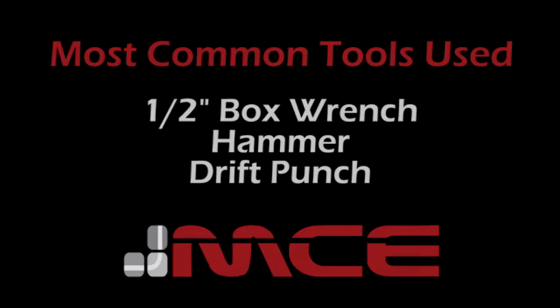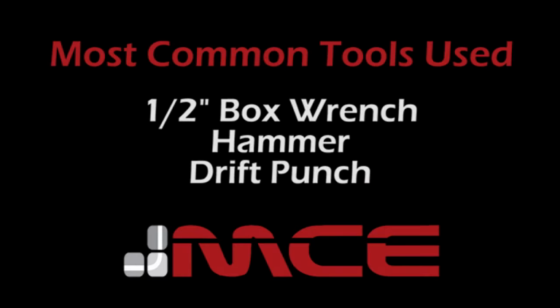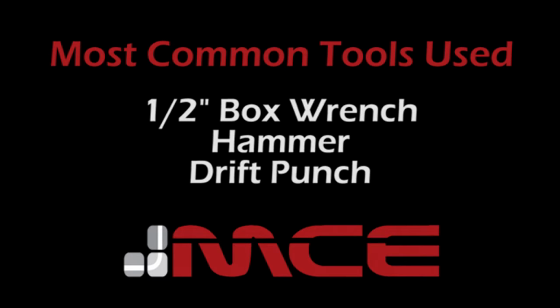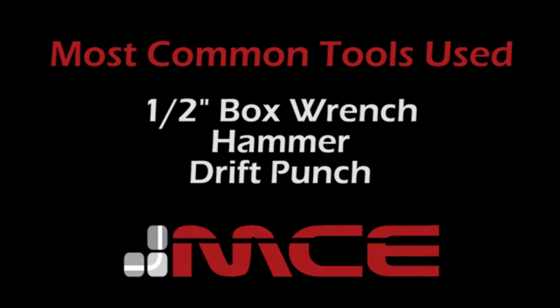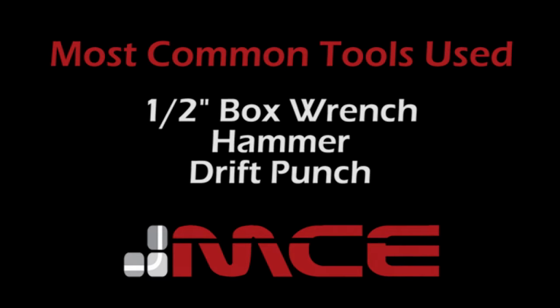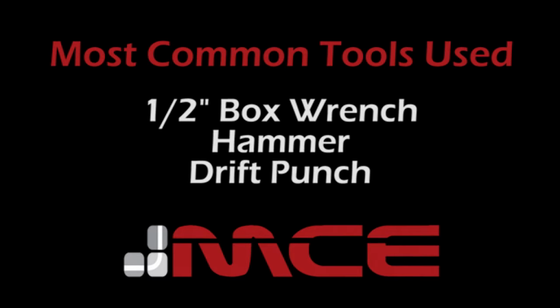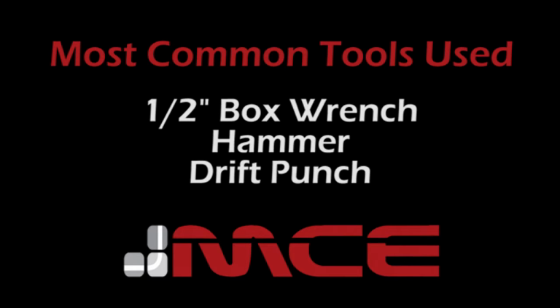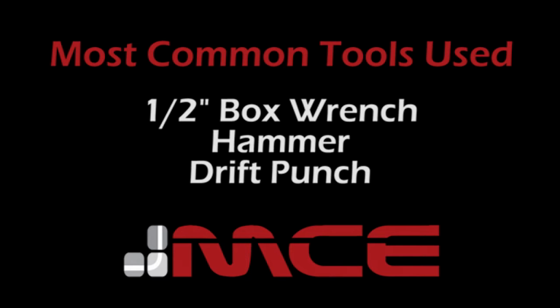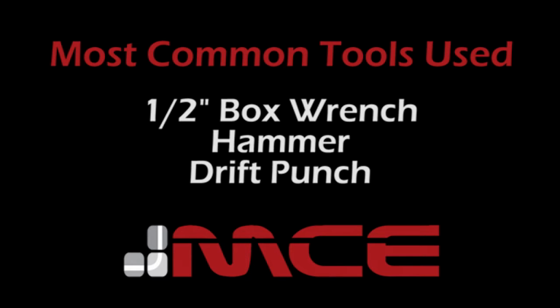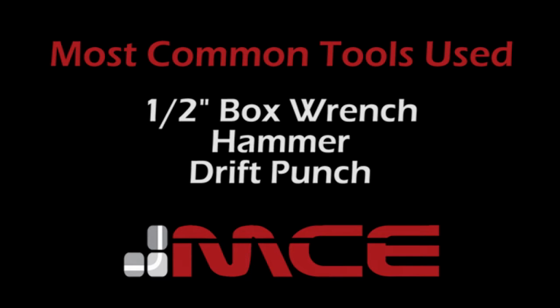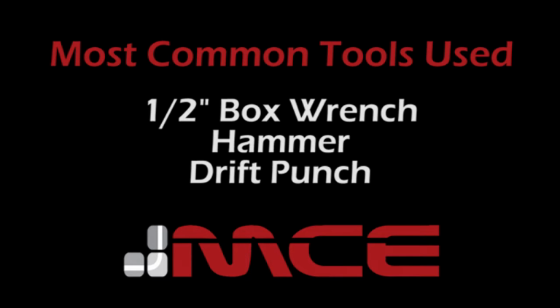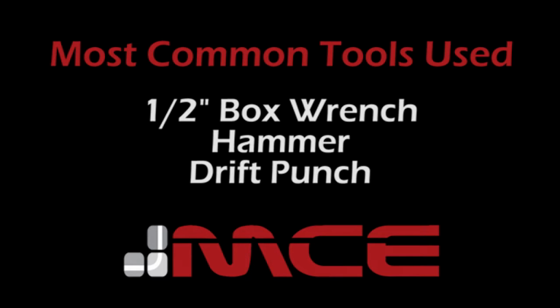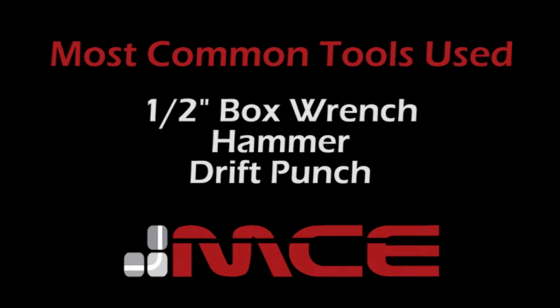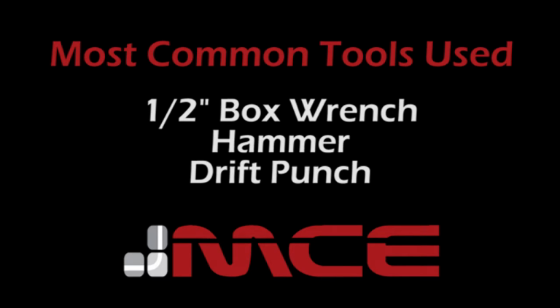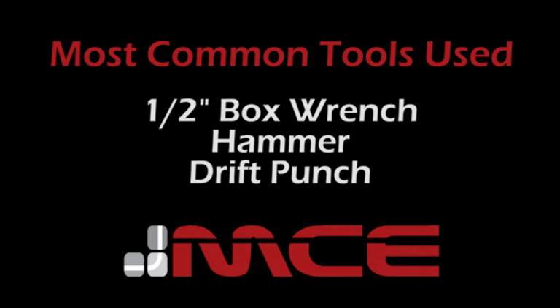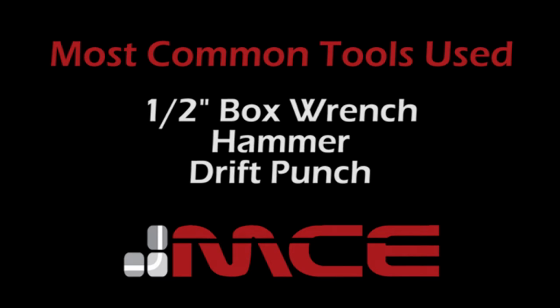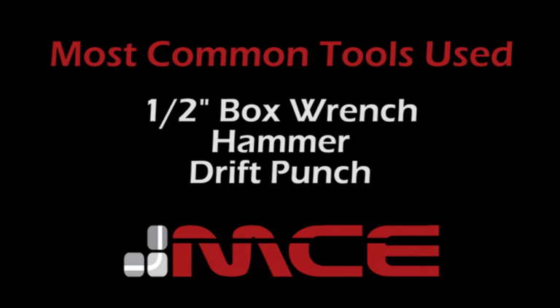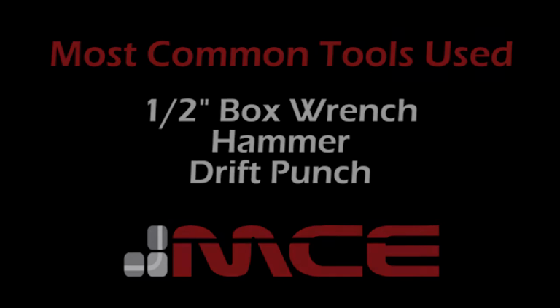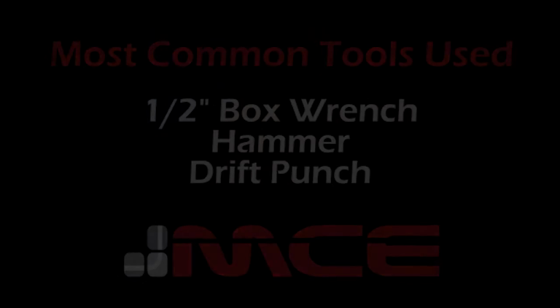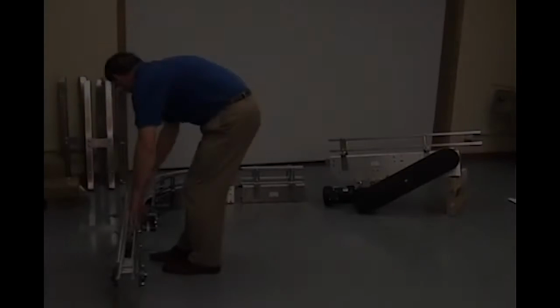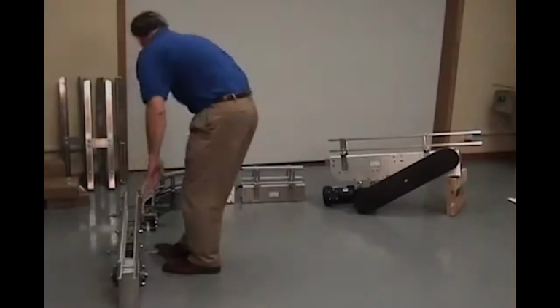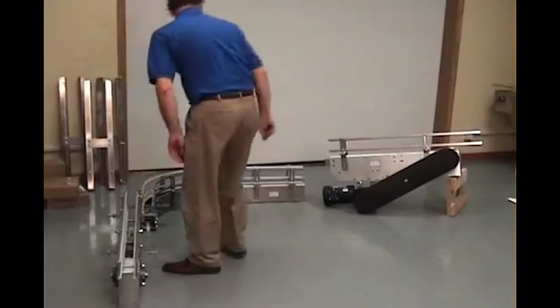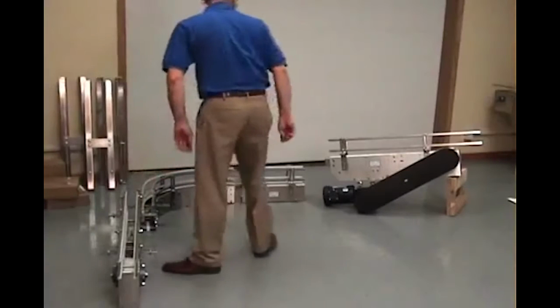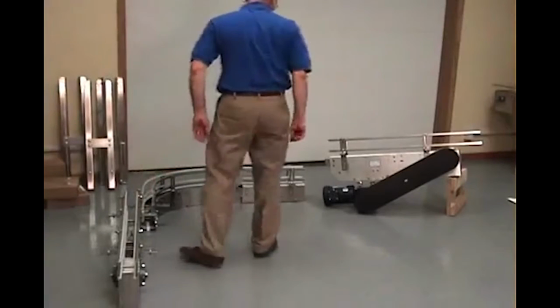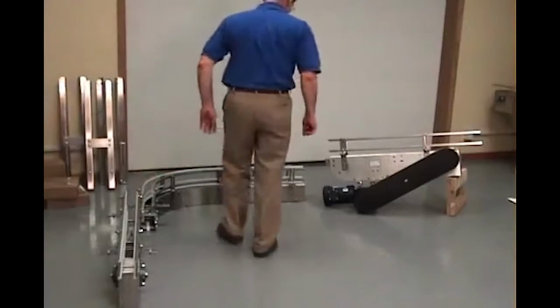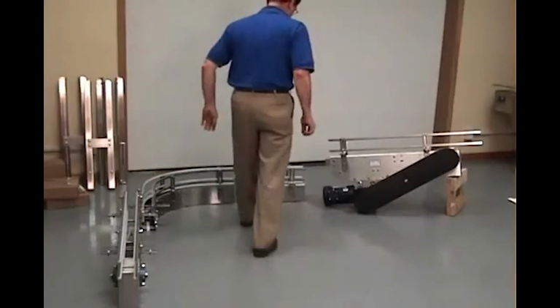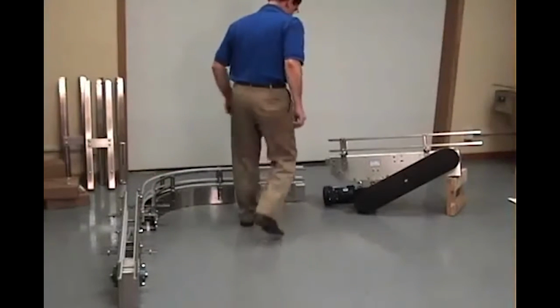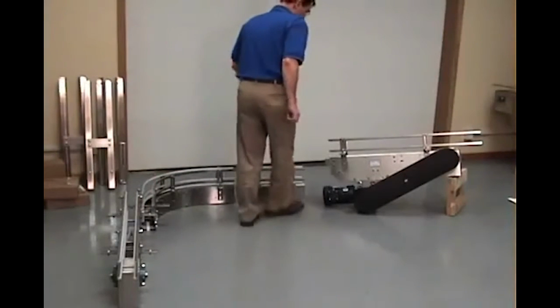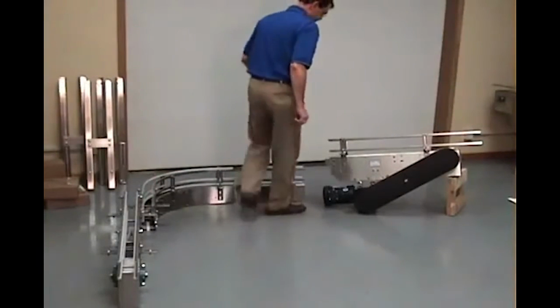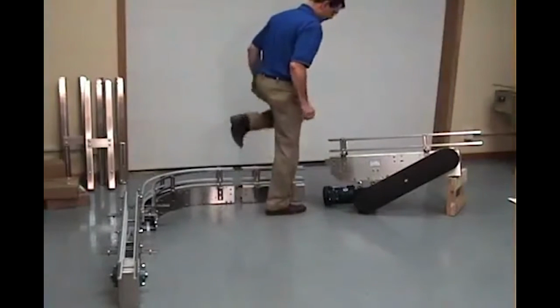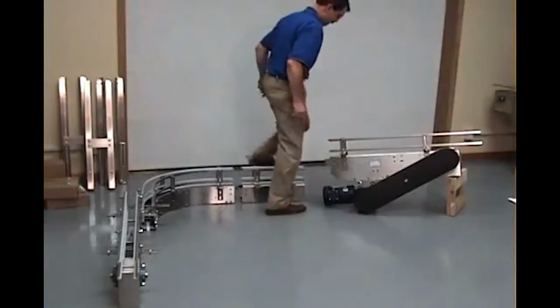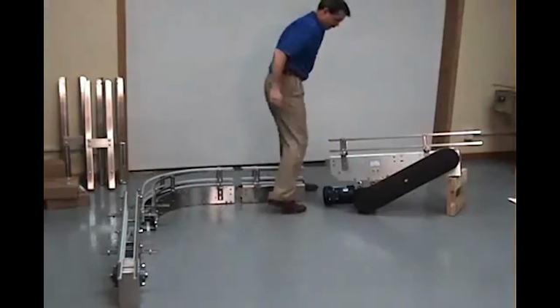Most common tools used are a ½ inch box wrench or ratchet wrench, hammer and a drift punch.